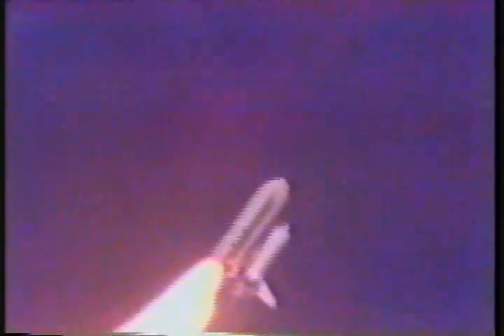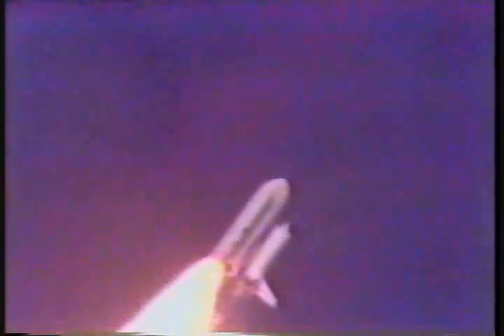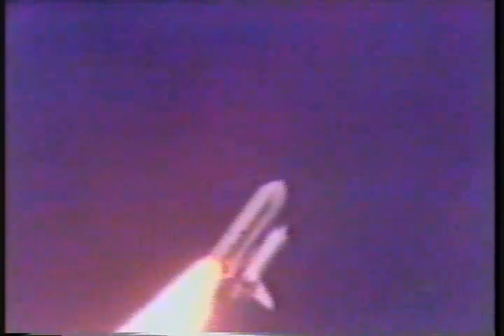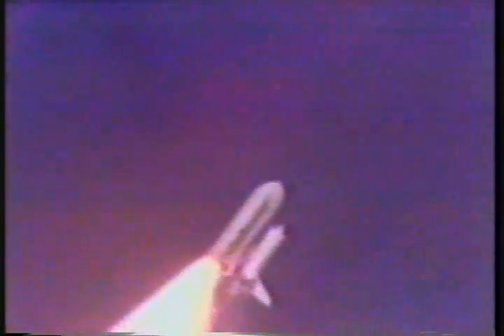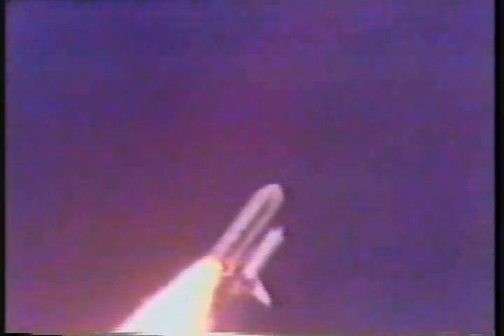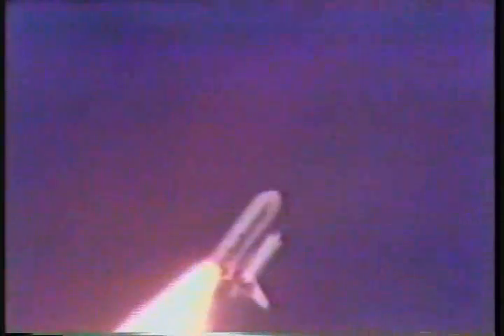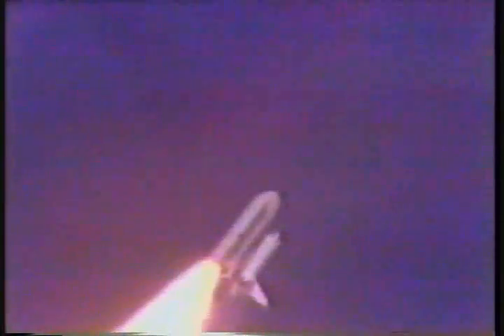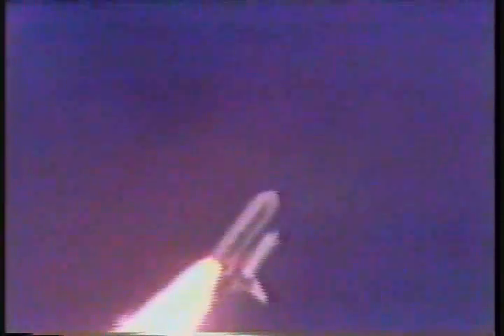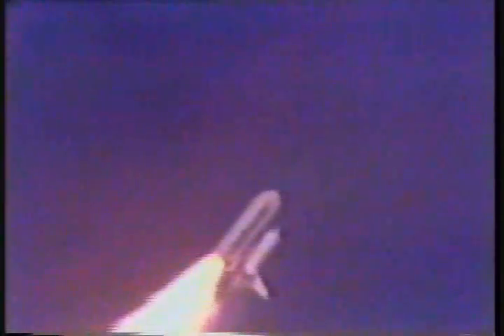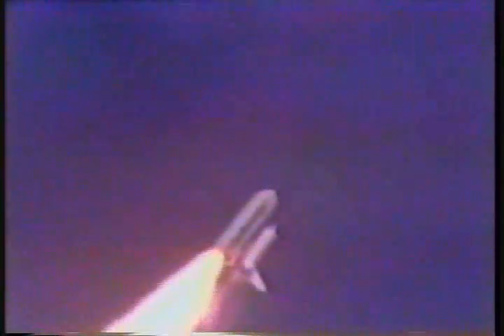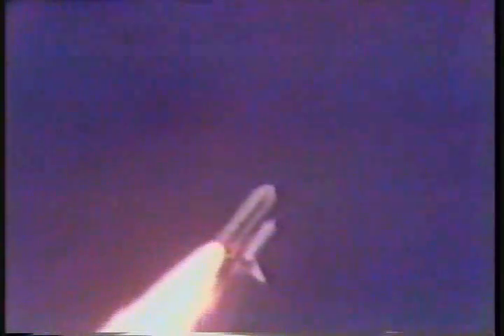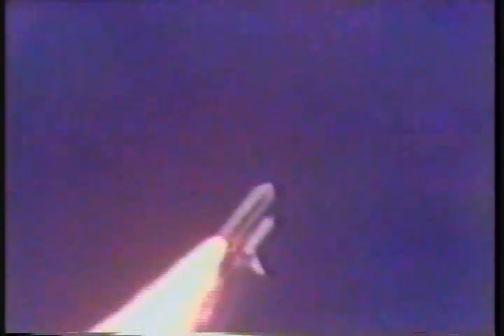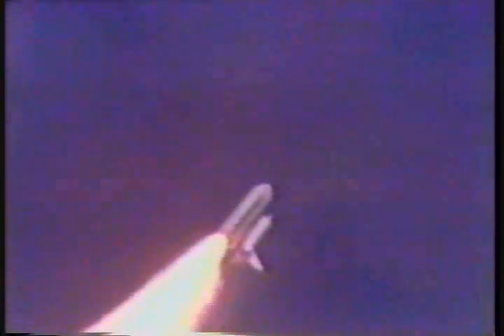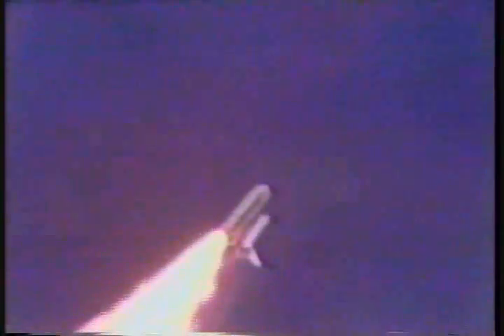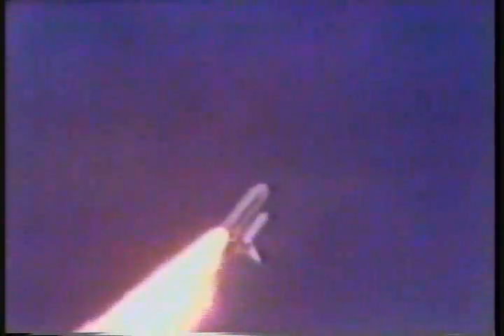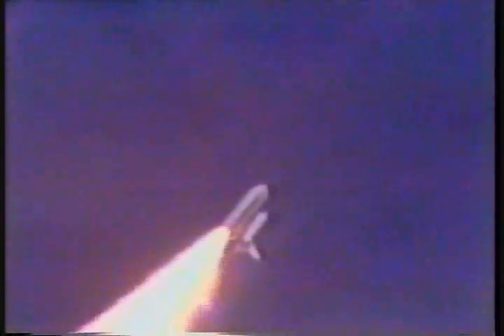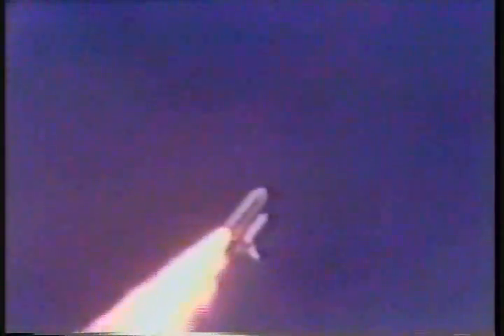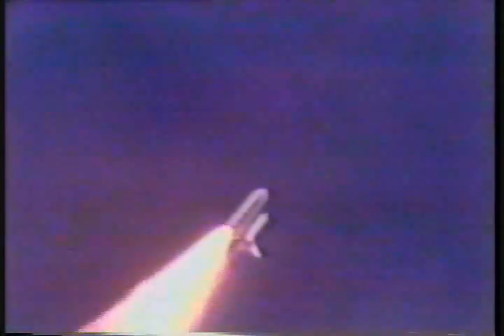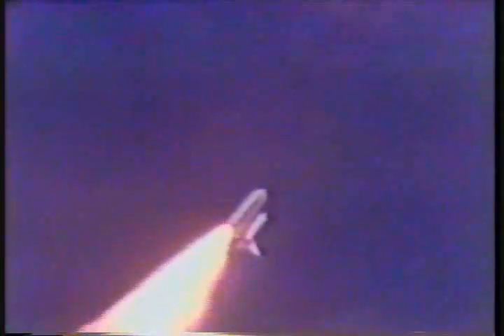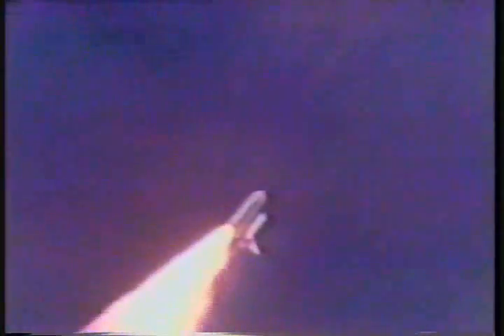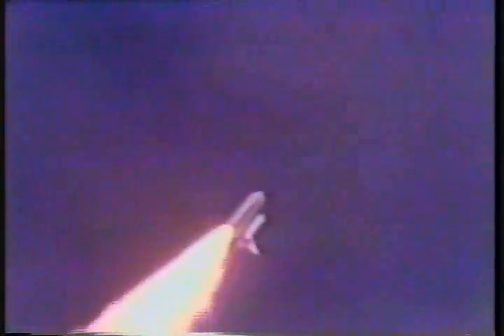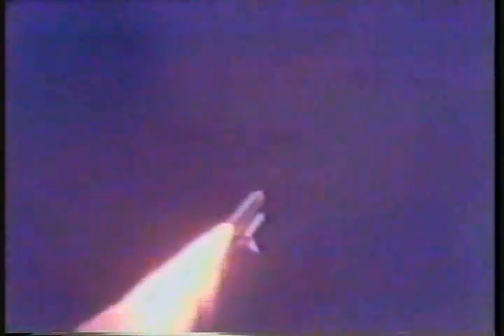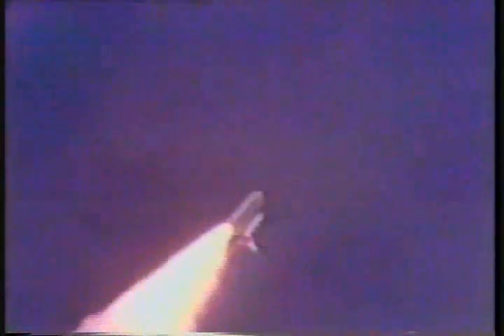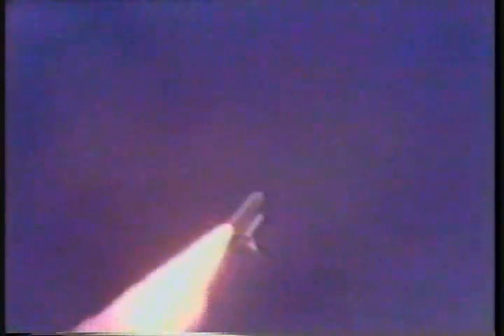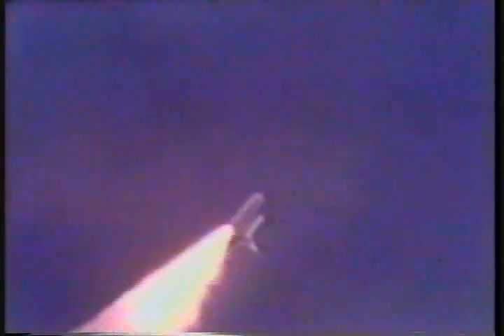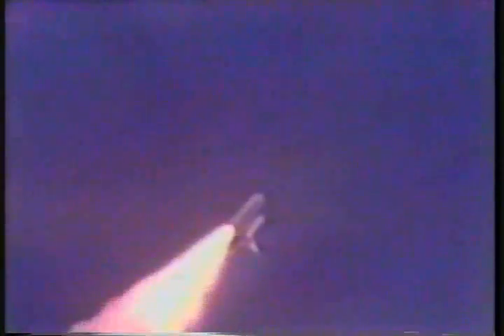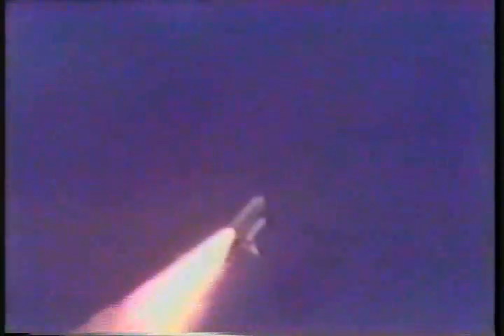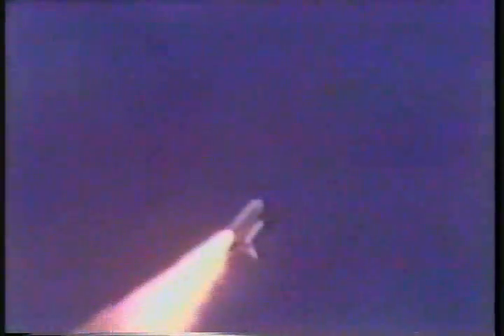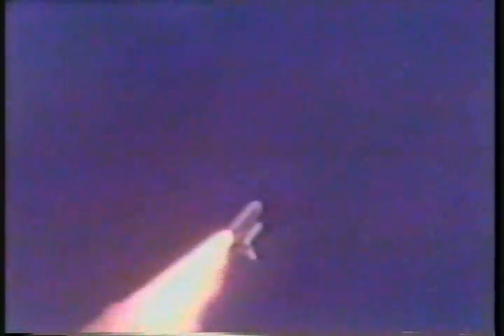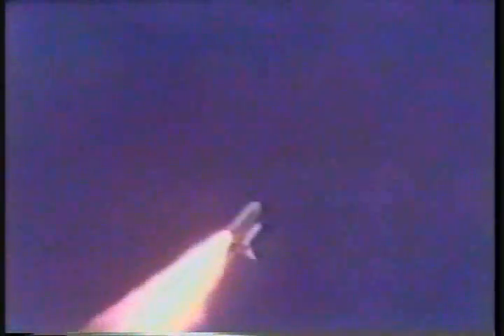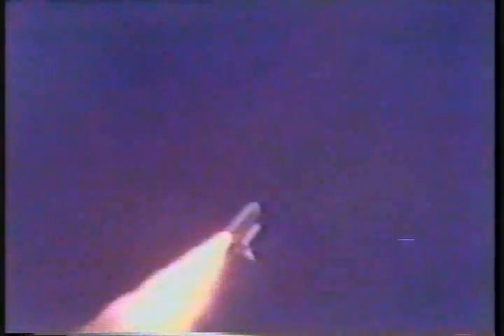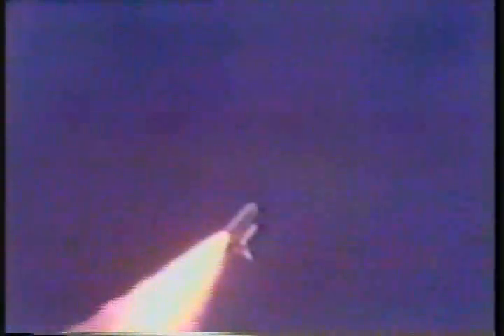Columbia, Houston. You're going 40. Roger. Go at 40. And master alarm.